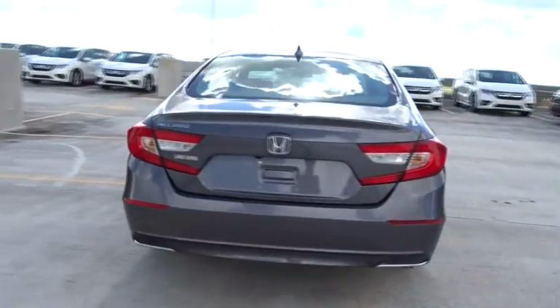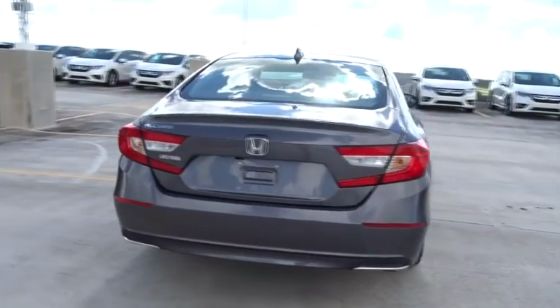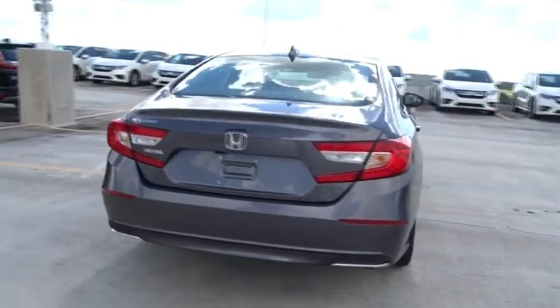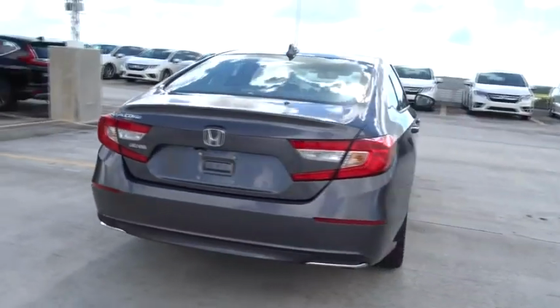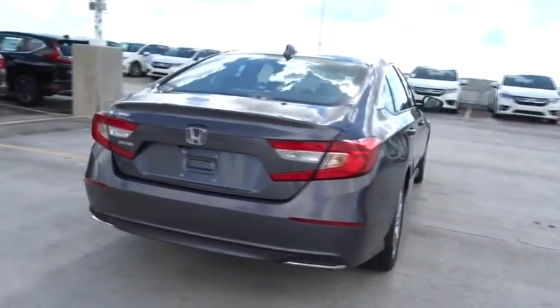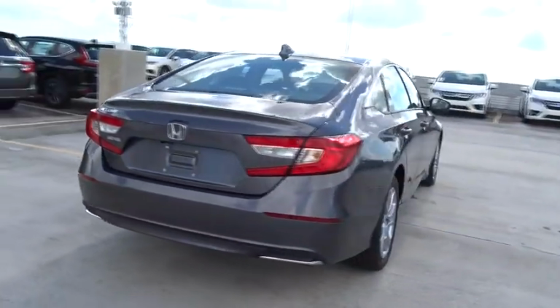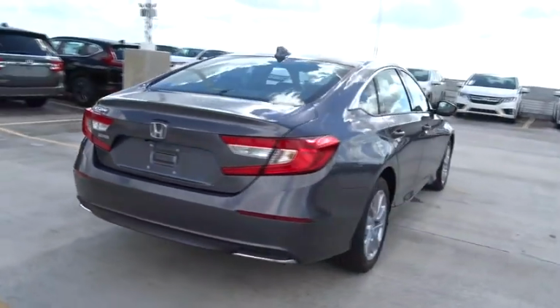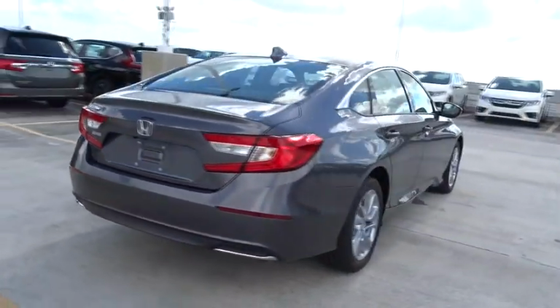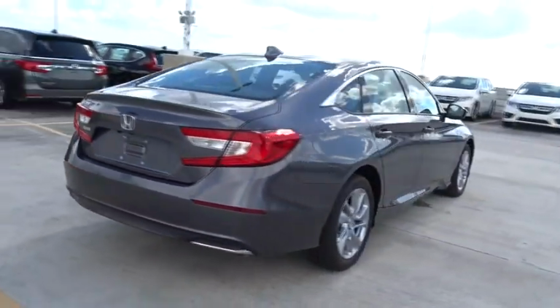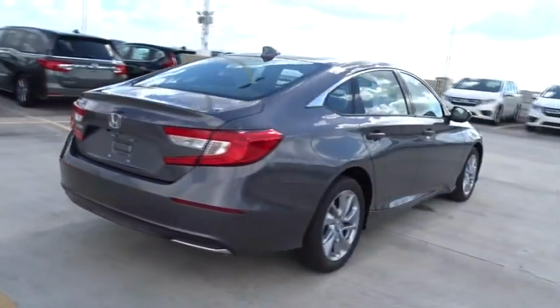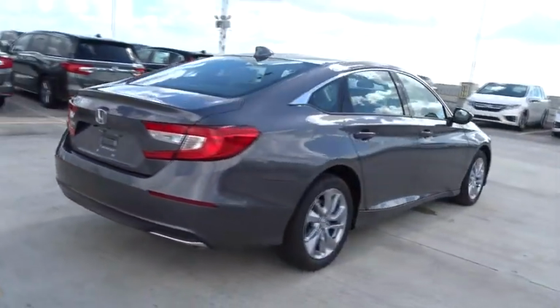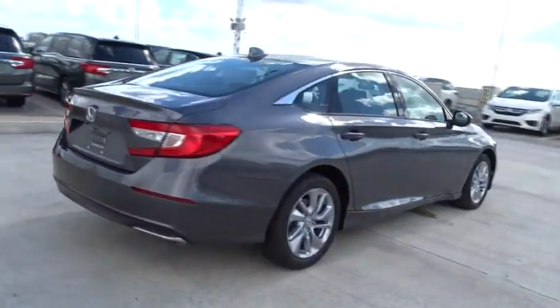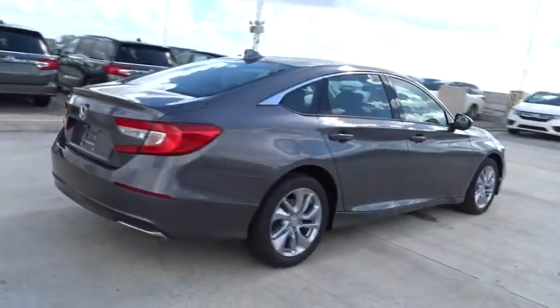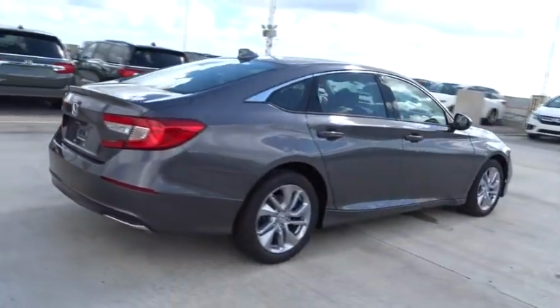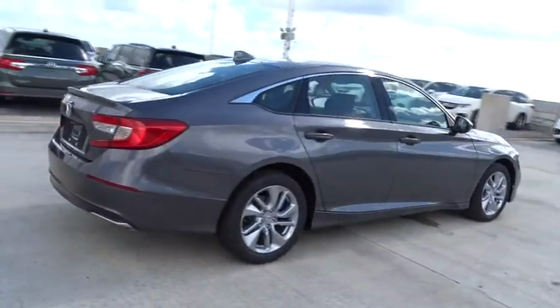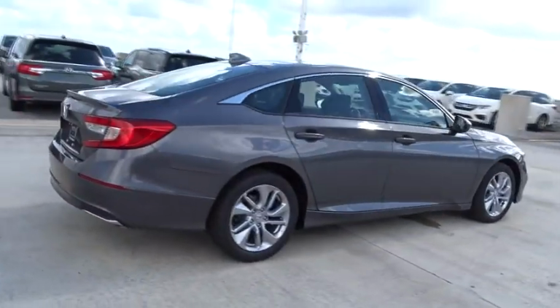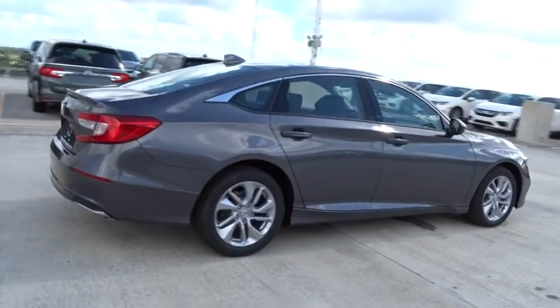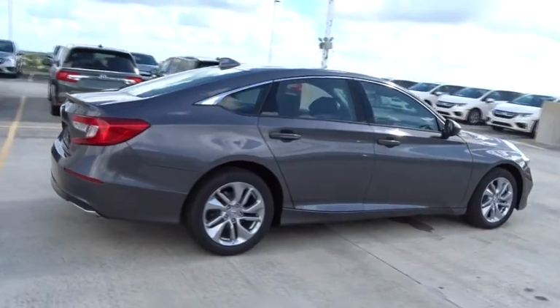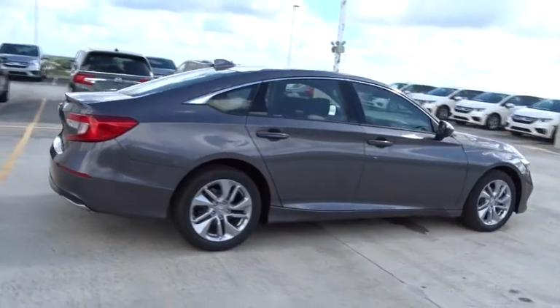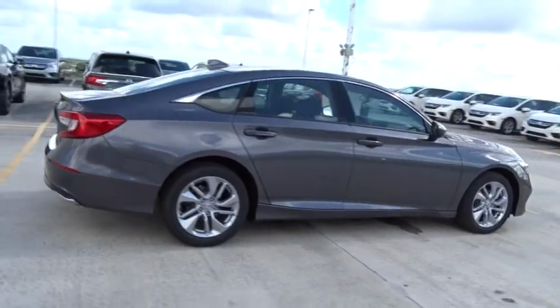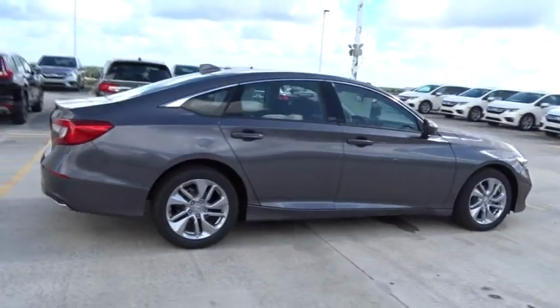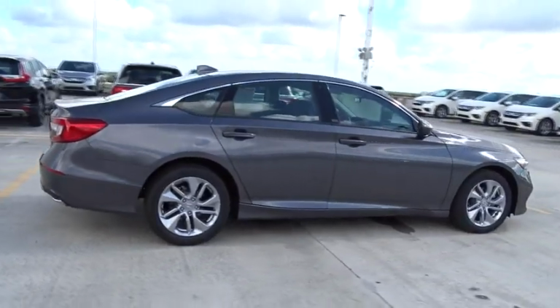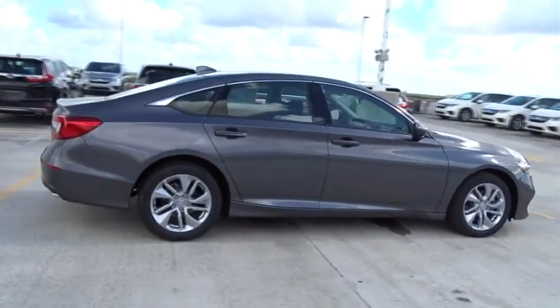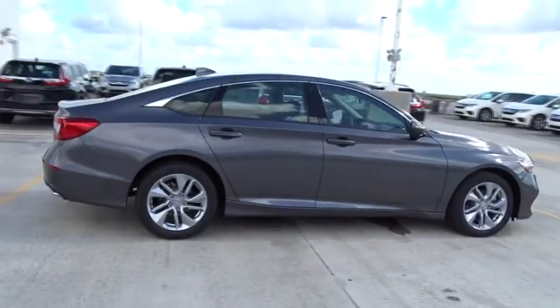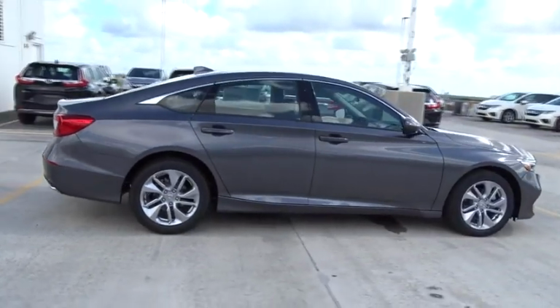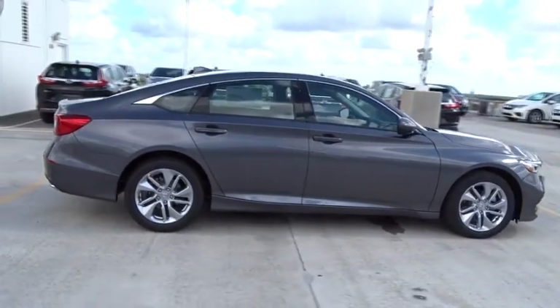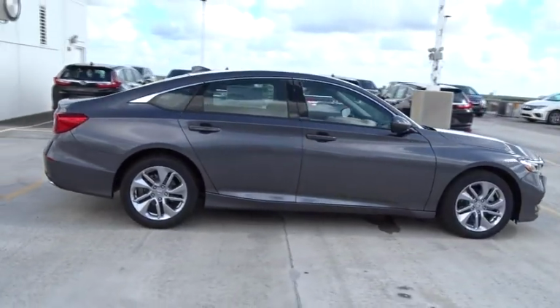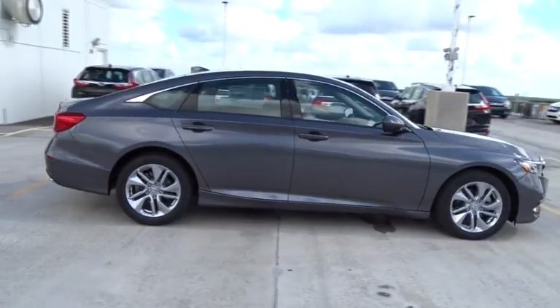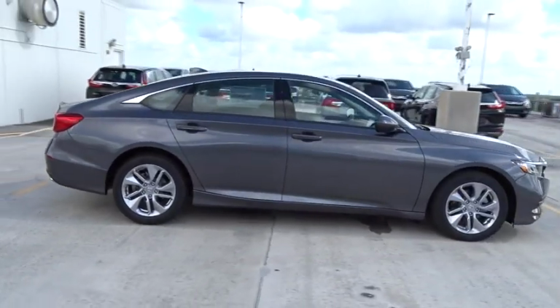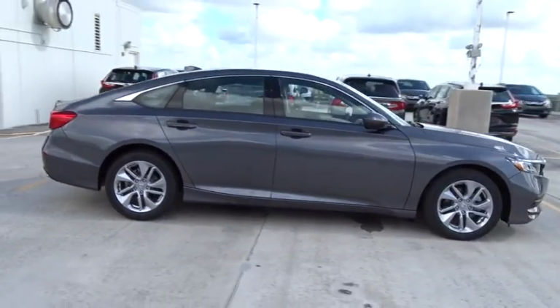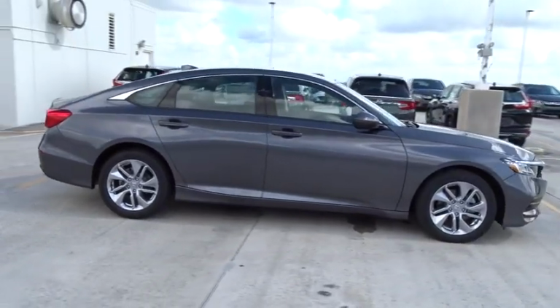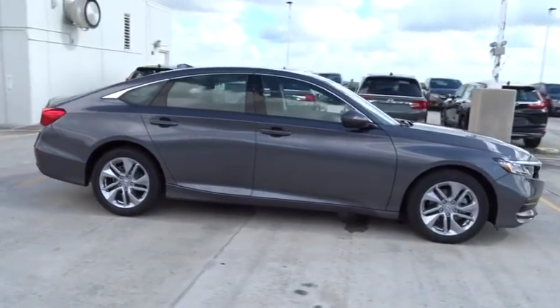Four-piece floor mat set. Wouldn't you look great in this vehicle? Stop in today and see for yourself.